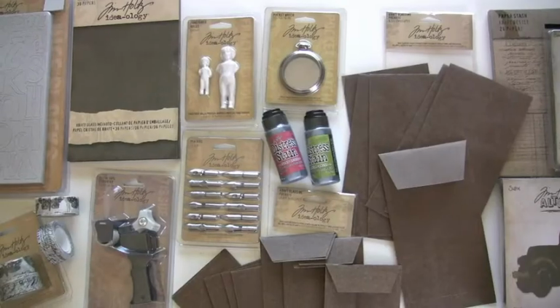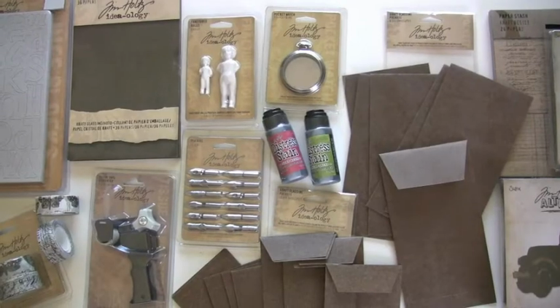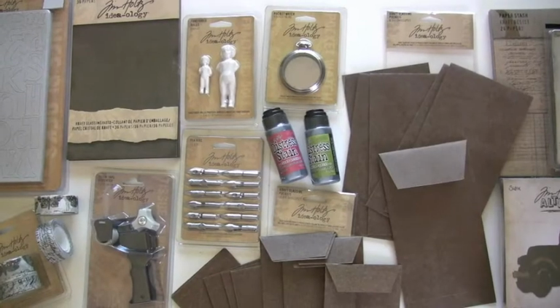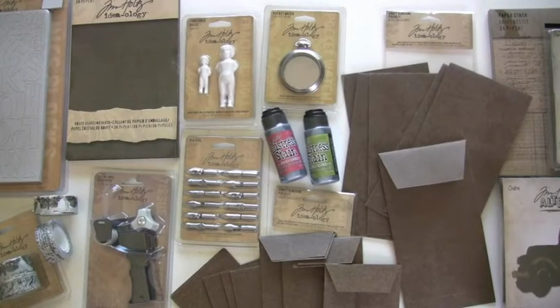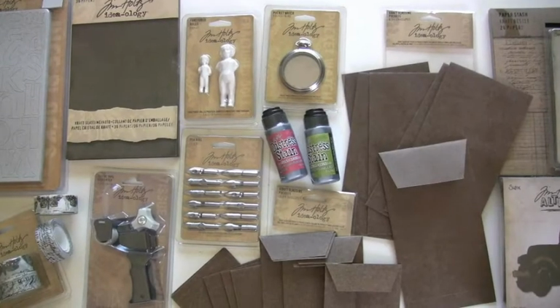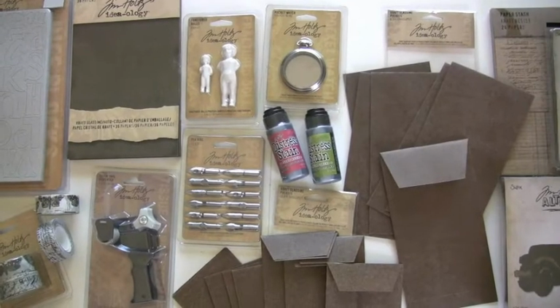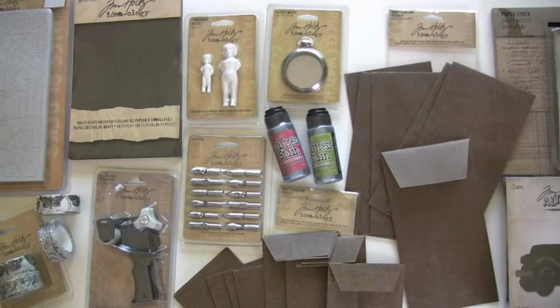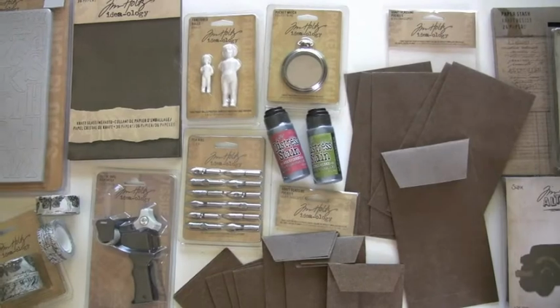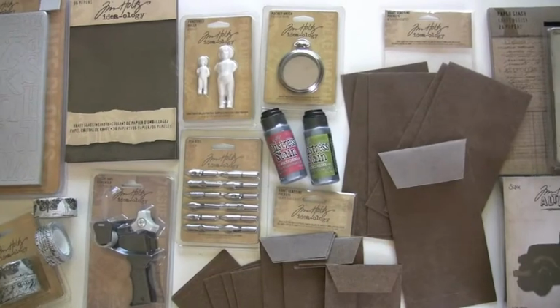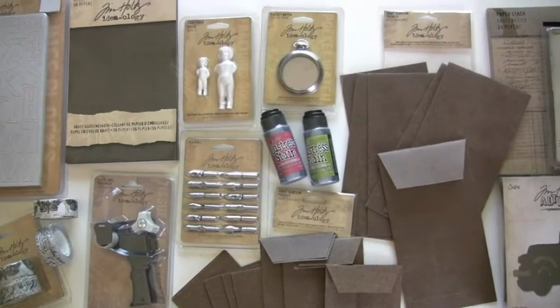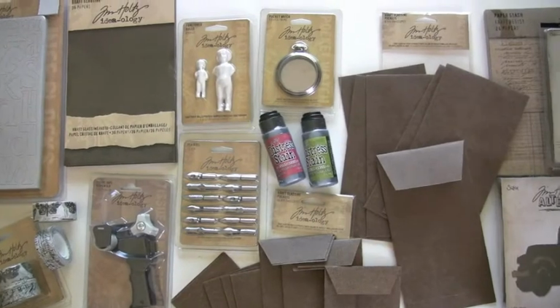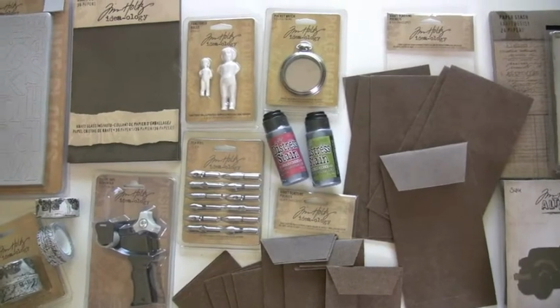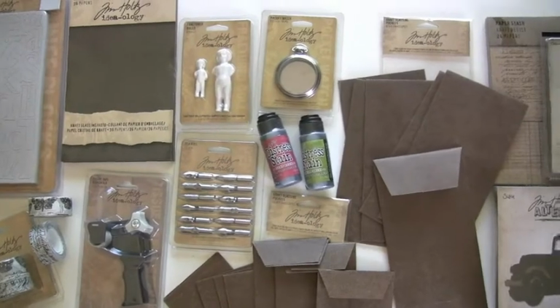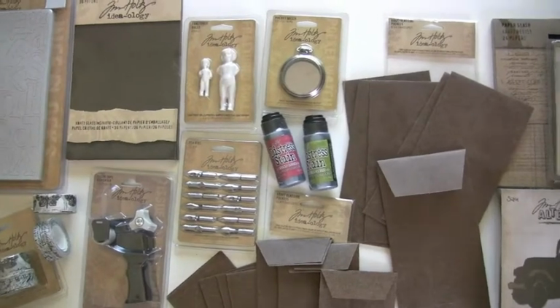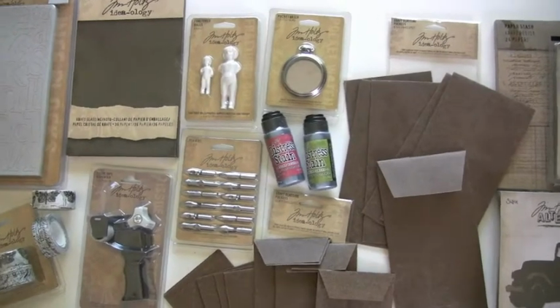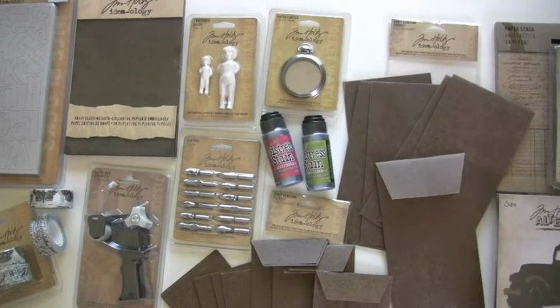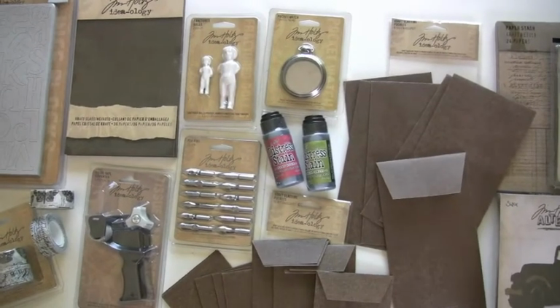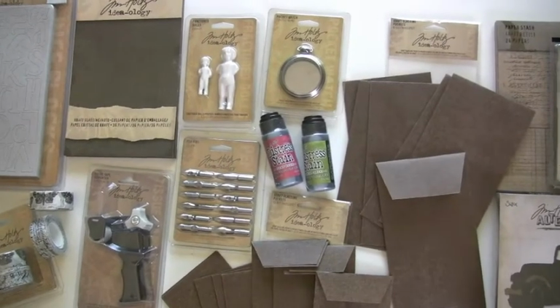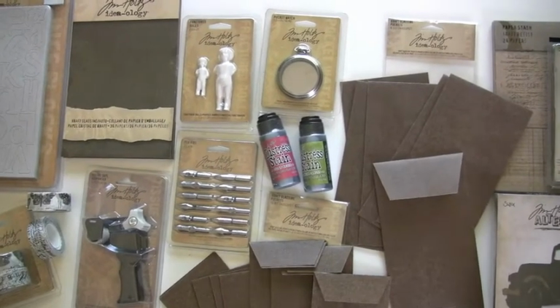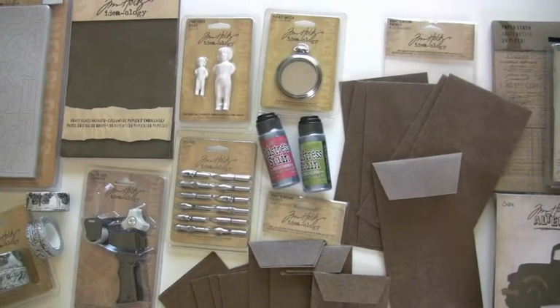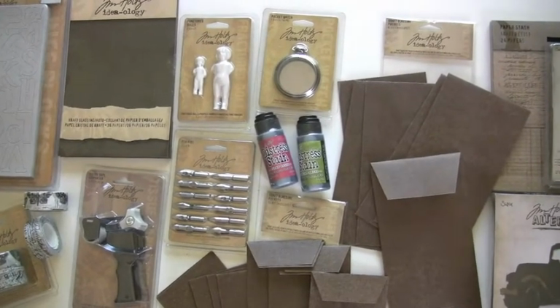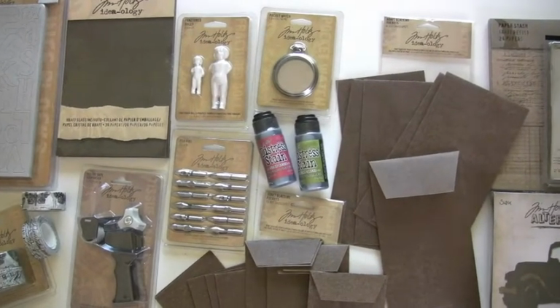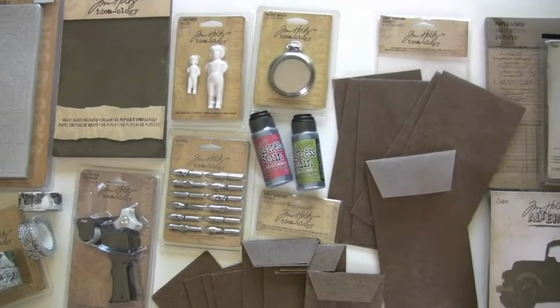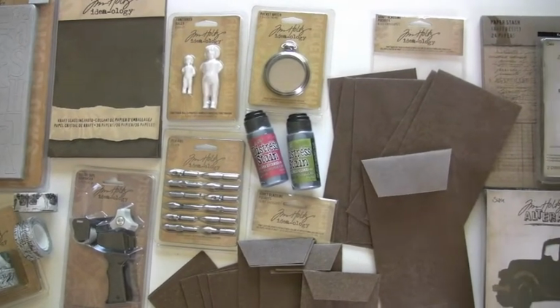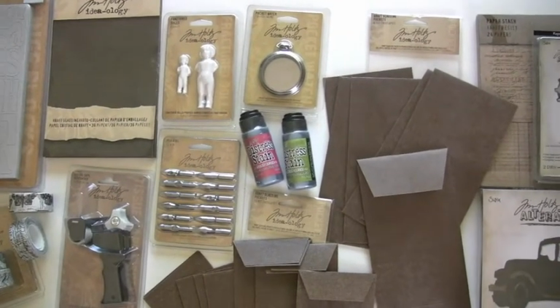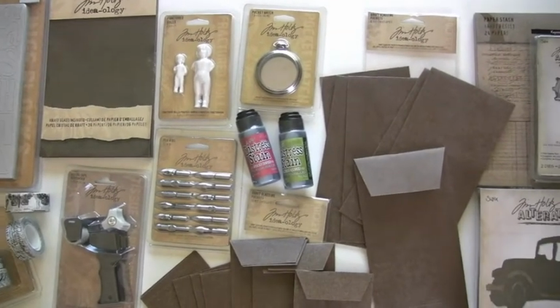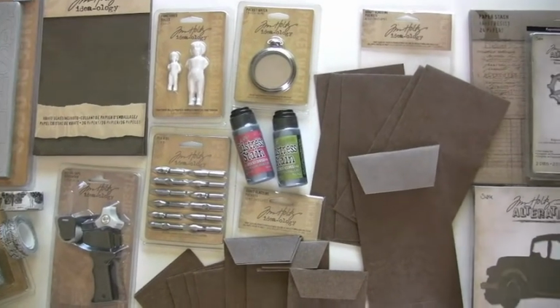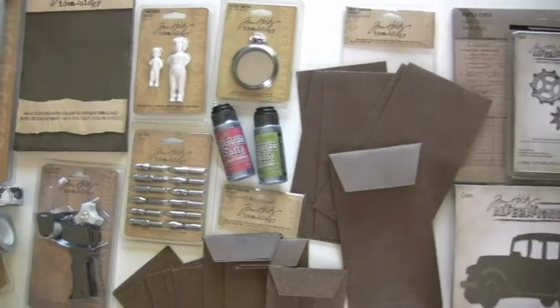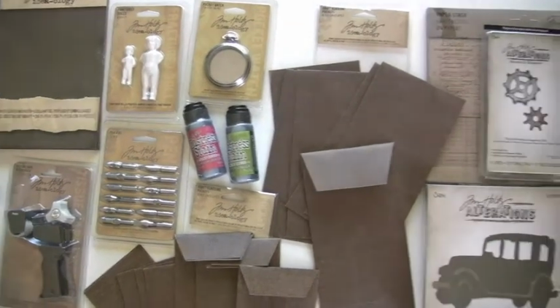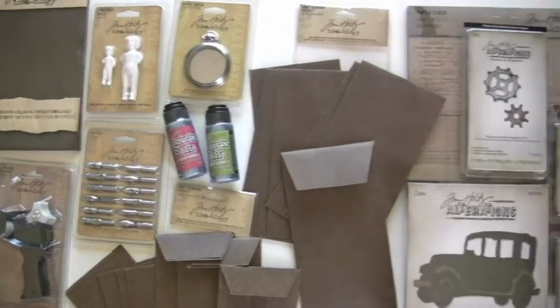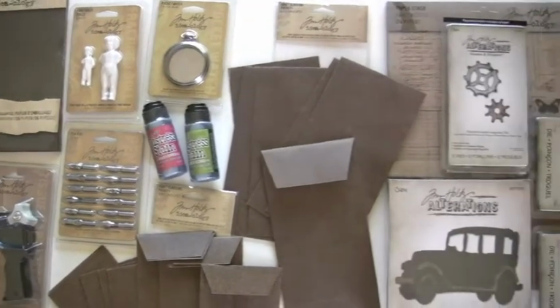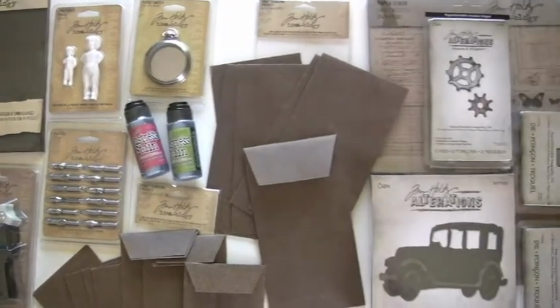Wow, our cup runneth over with Tim Holtz Ideology and Sizzix. Let's take a look.